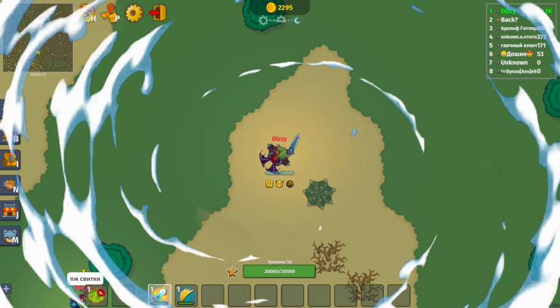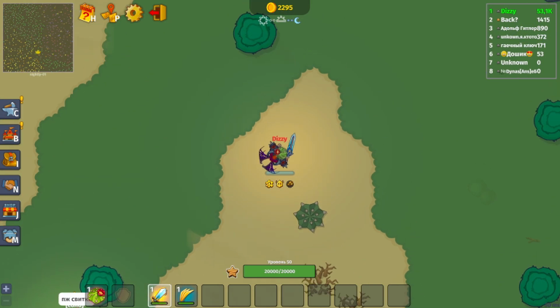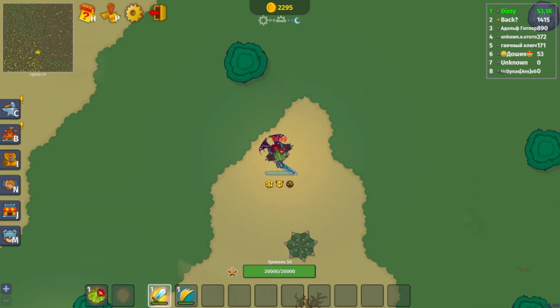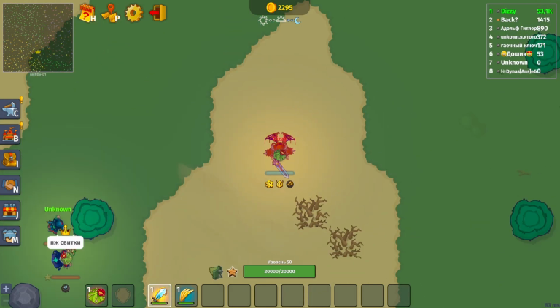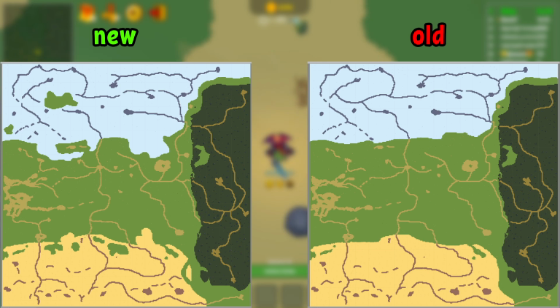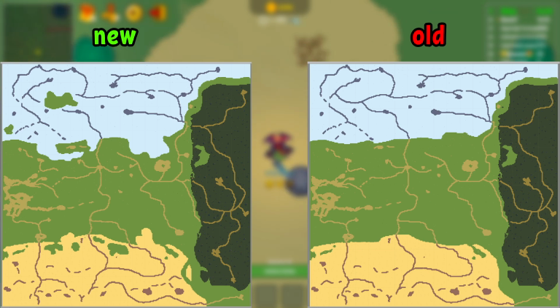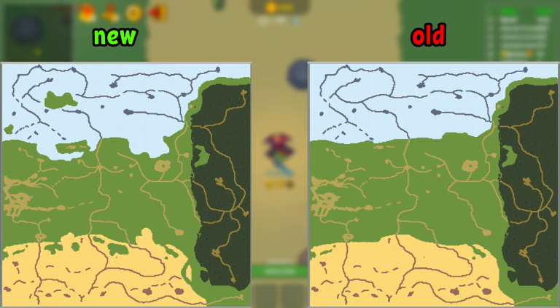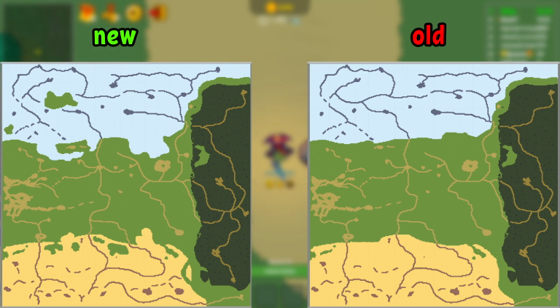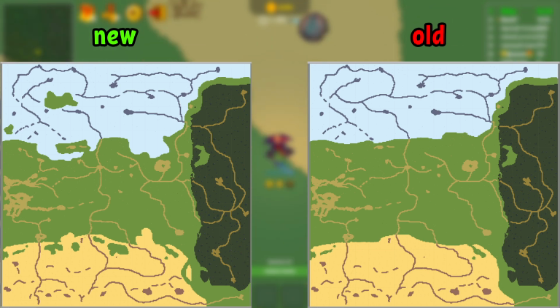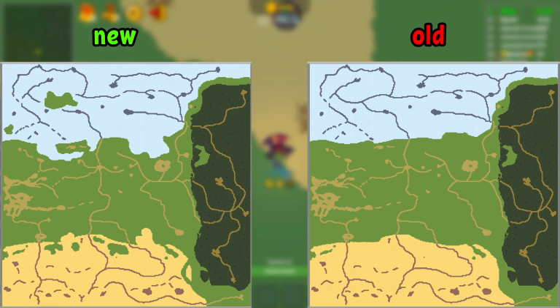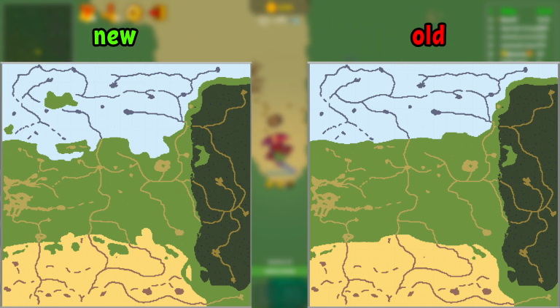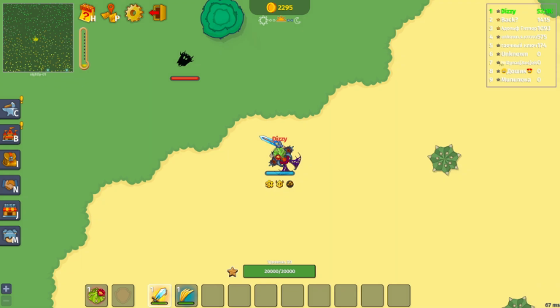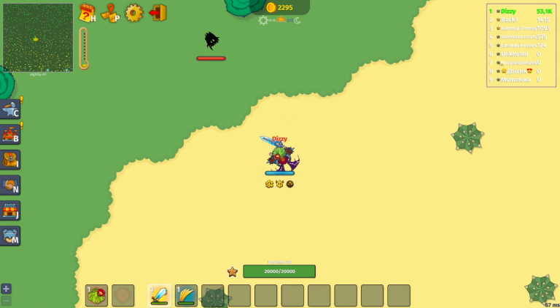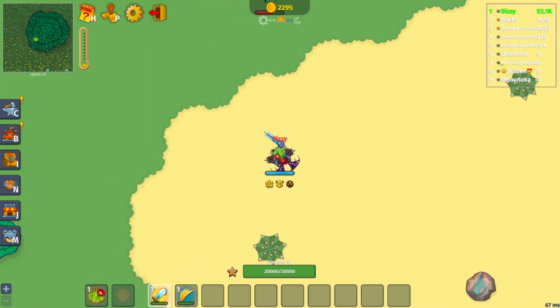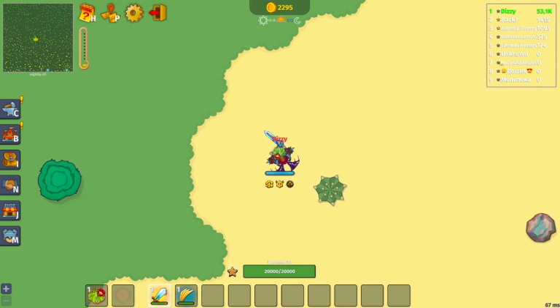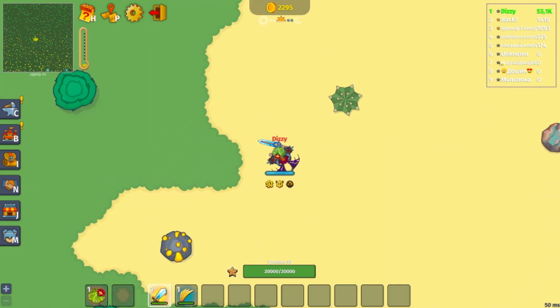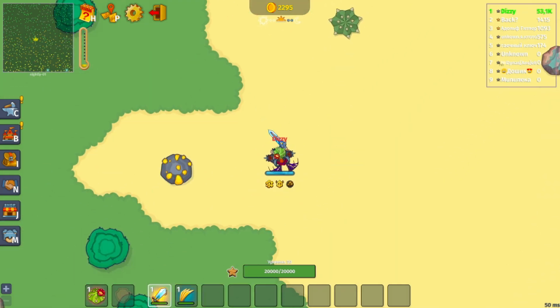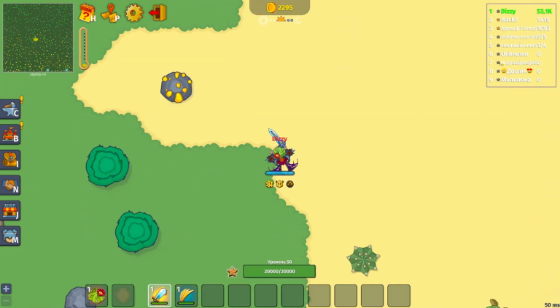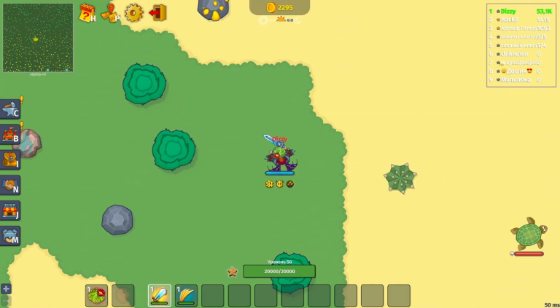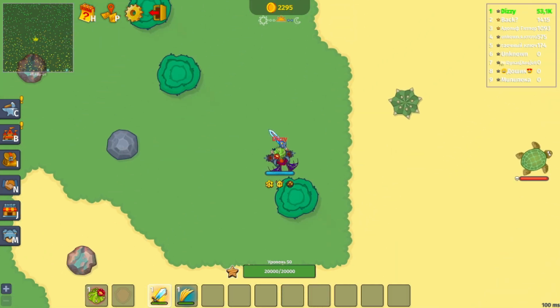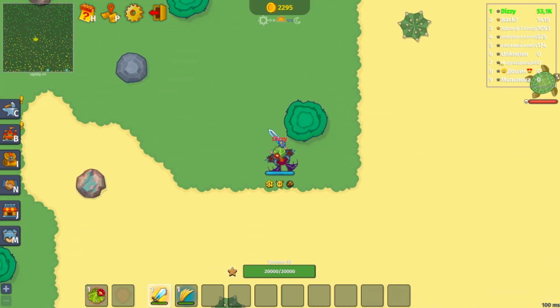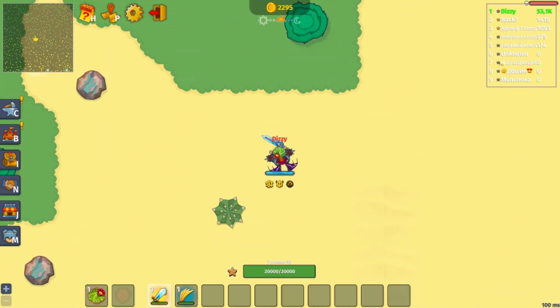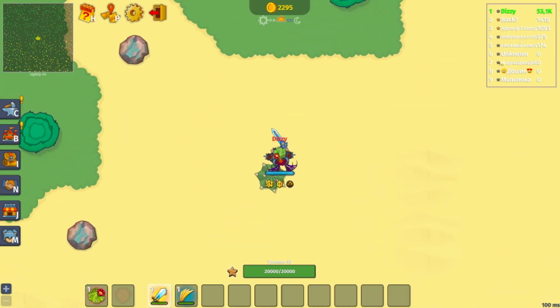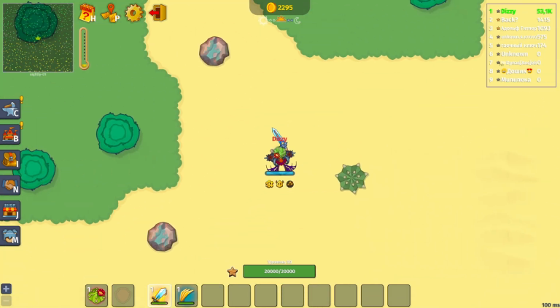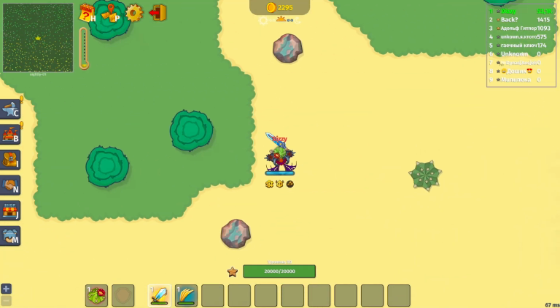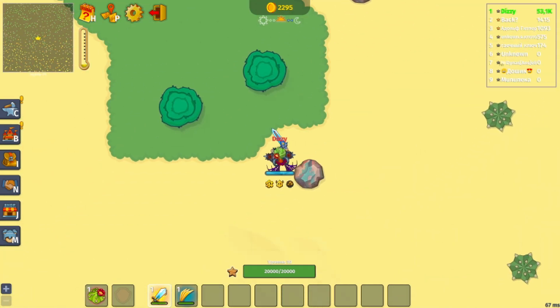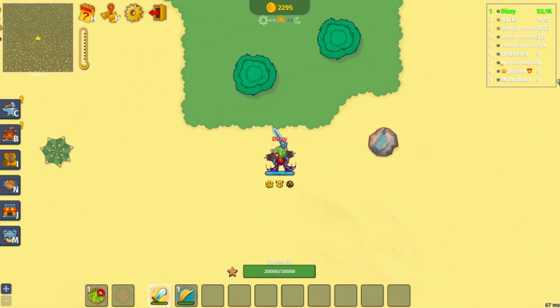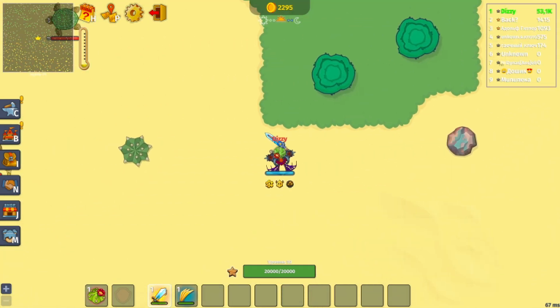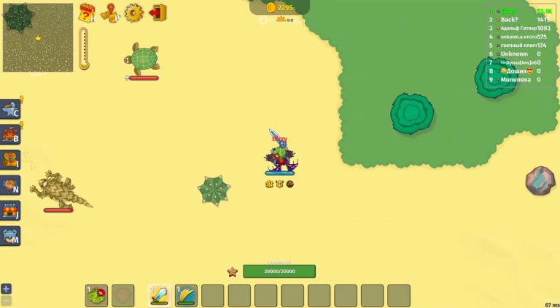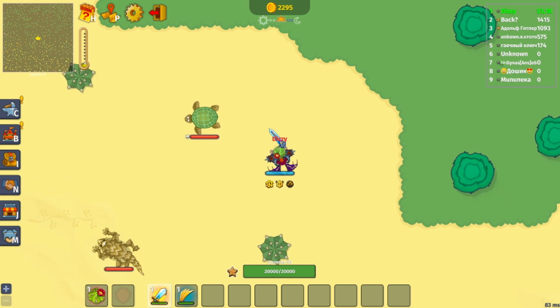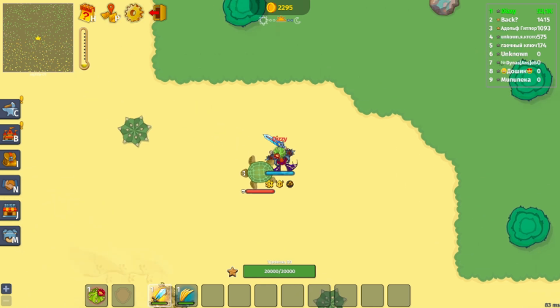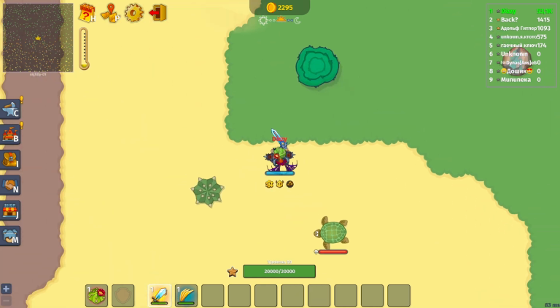First off, the map has changed again. Now, even in snowy or desert areas, you can hide on small summer islands.